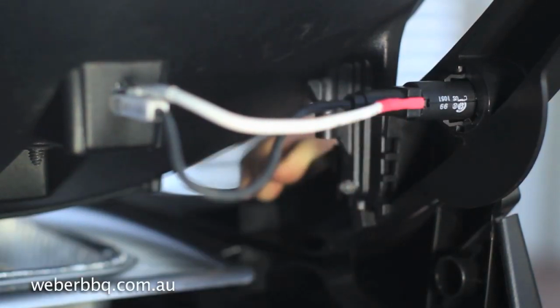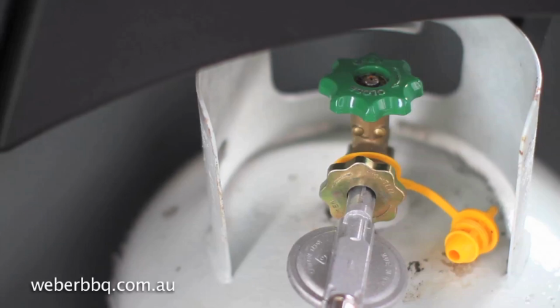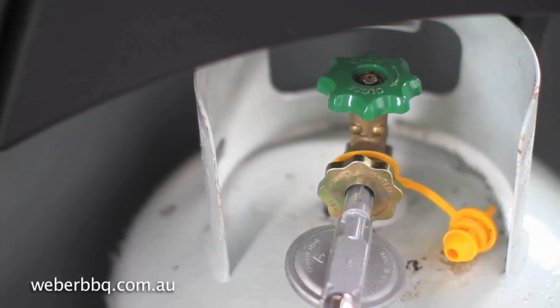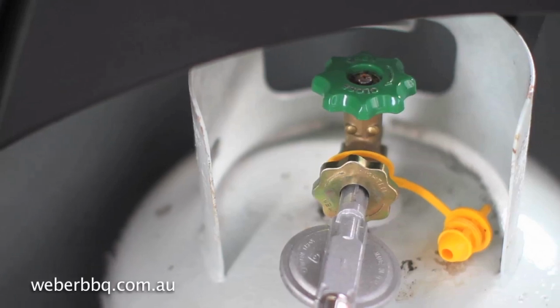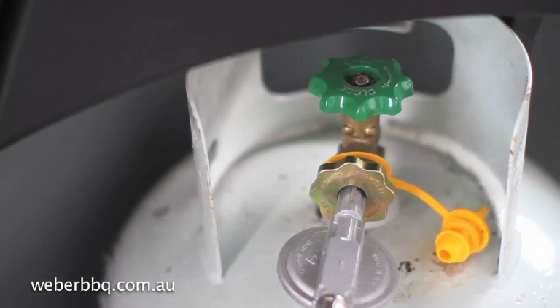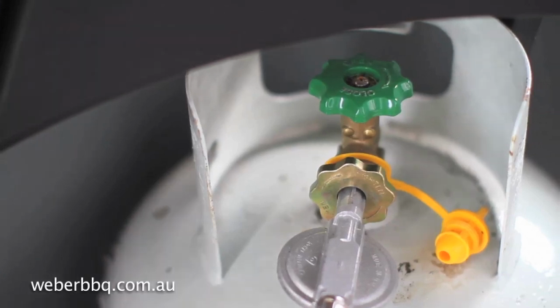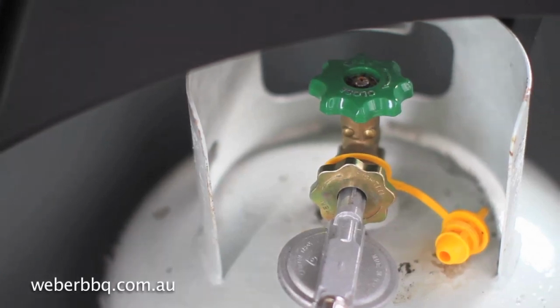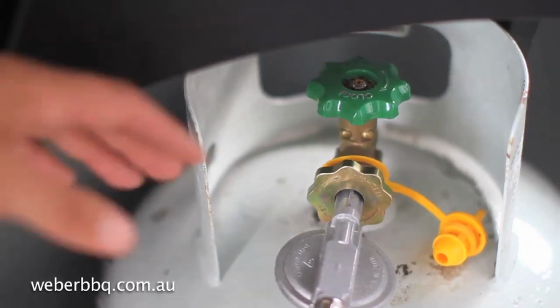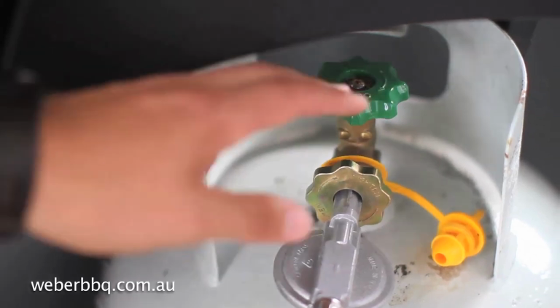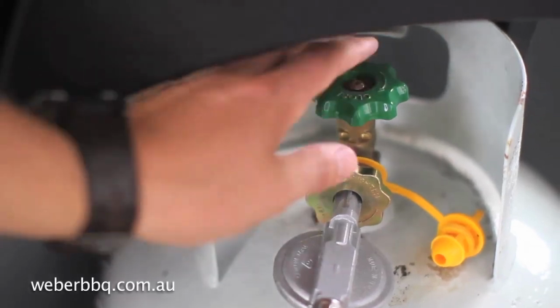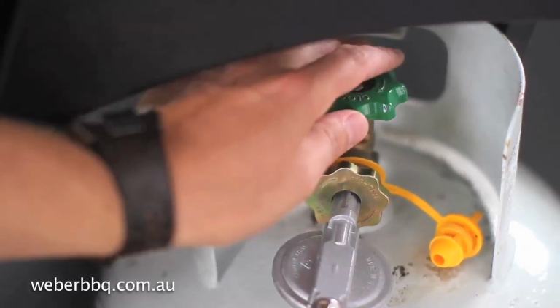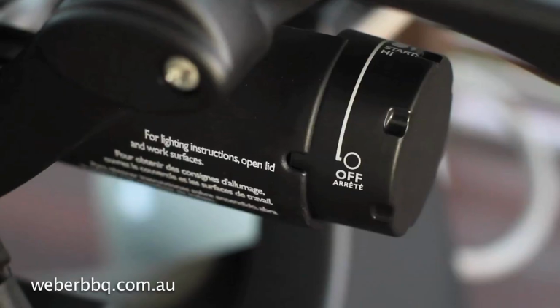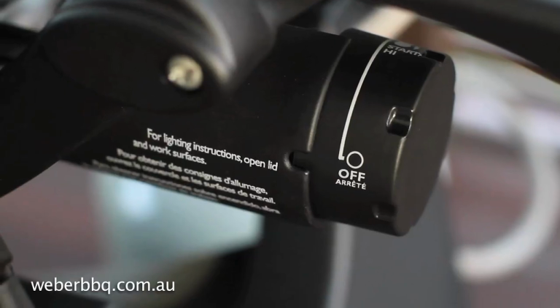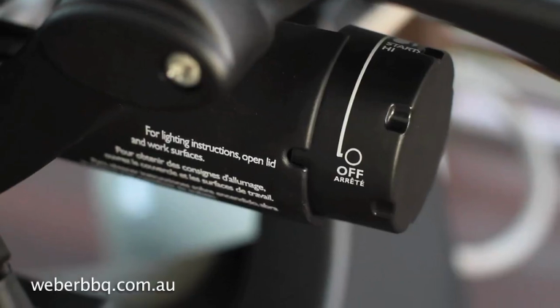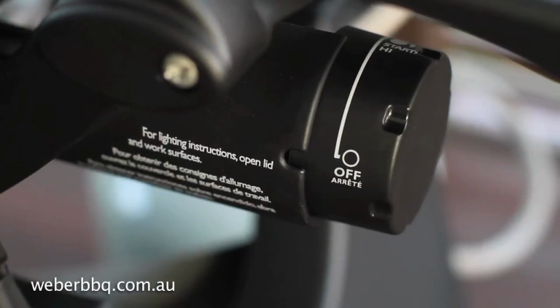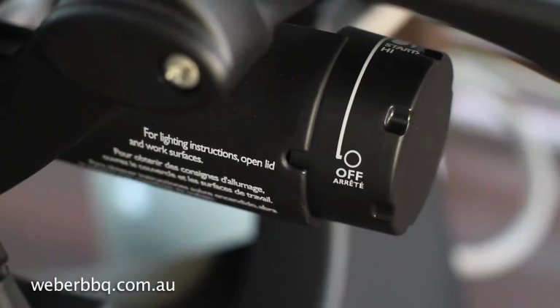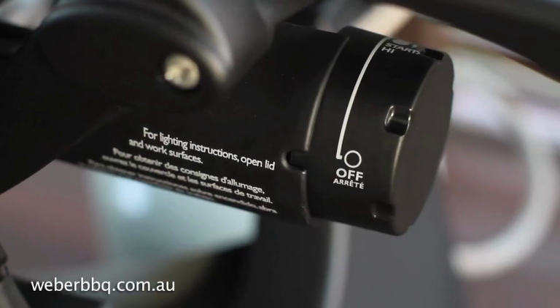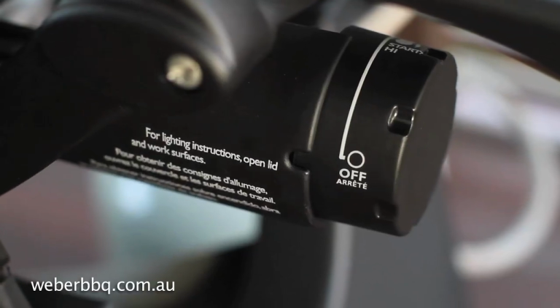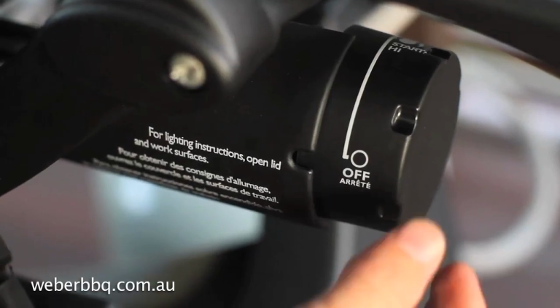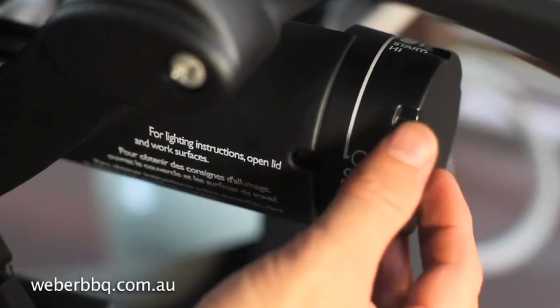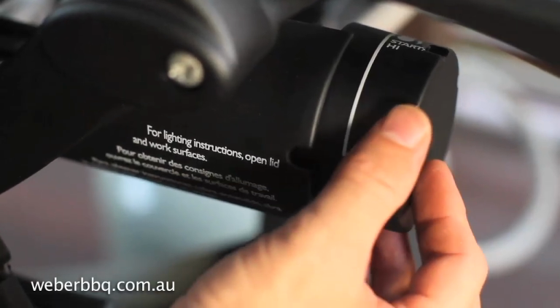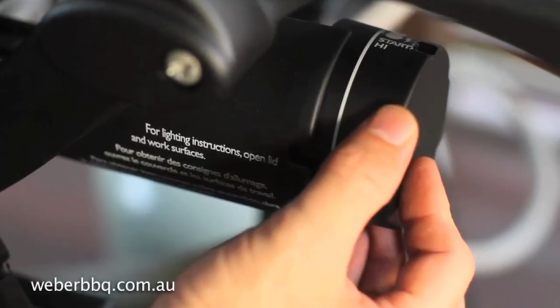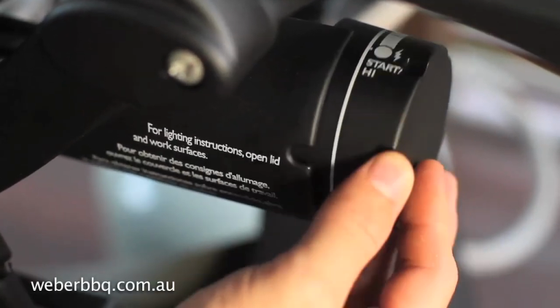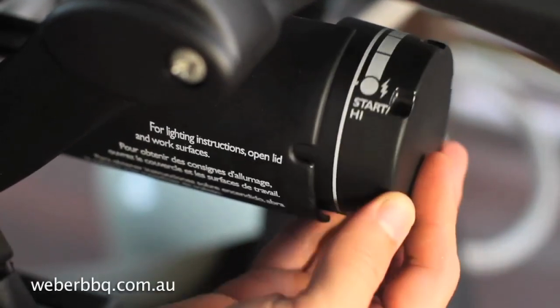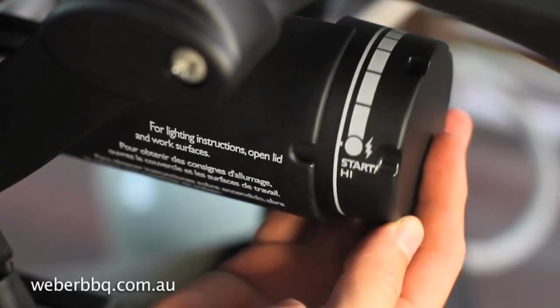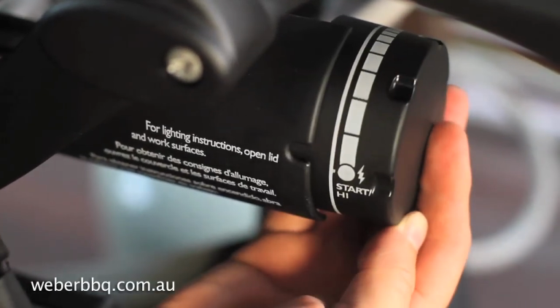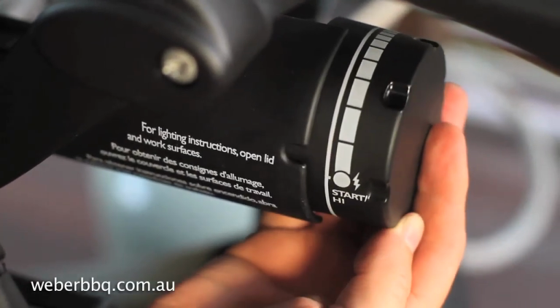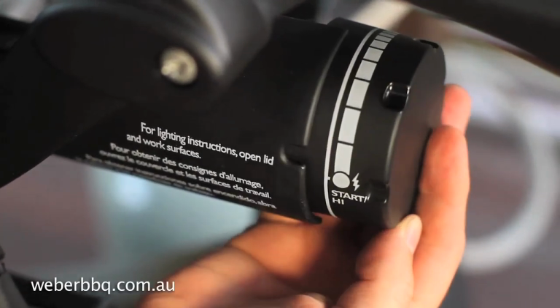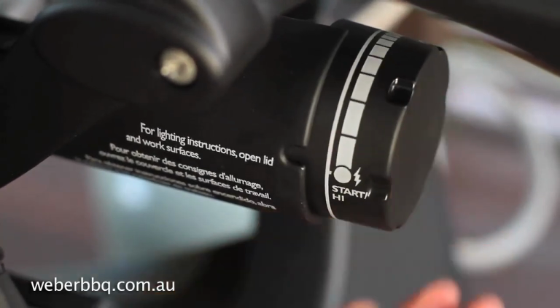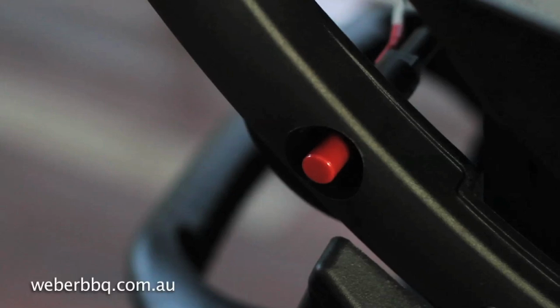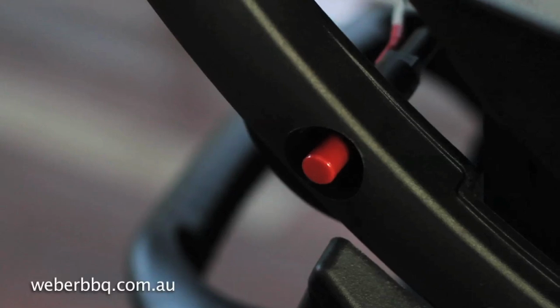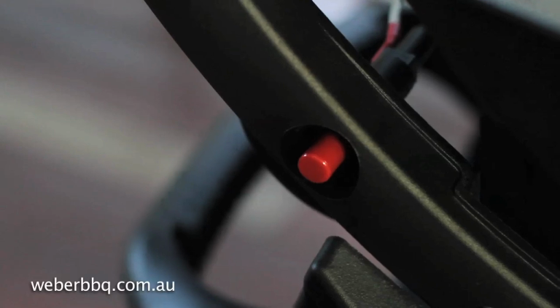Turn your gas bottle on and place the control knob to the start high position and now push the igniter.